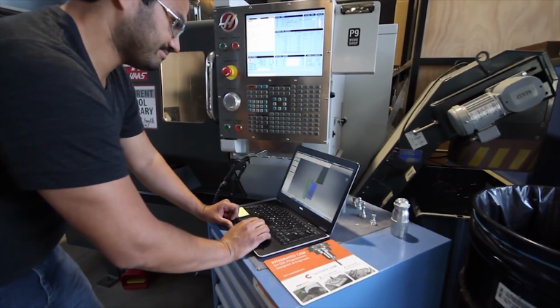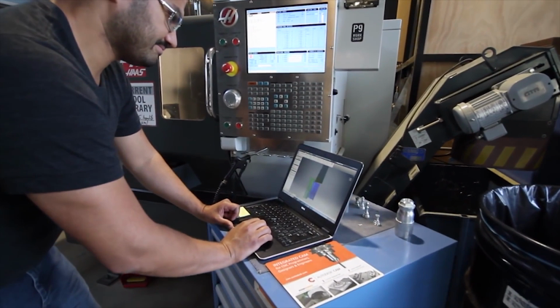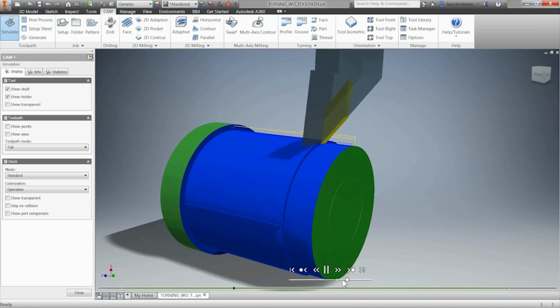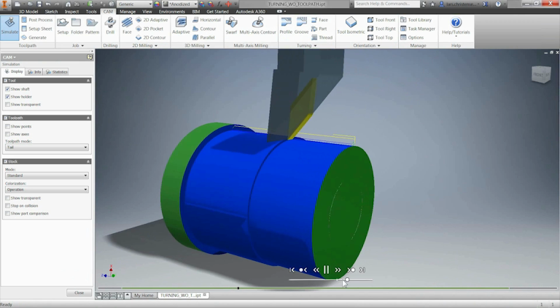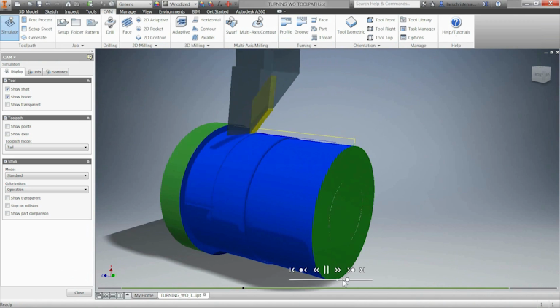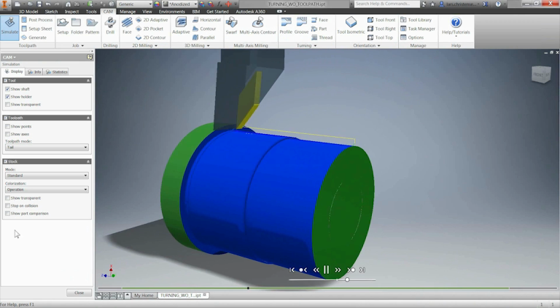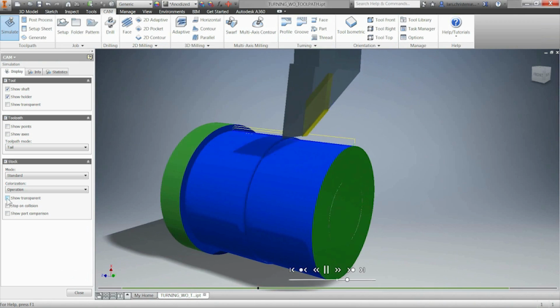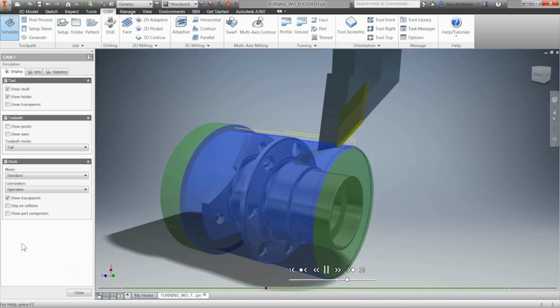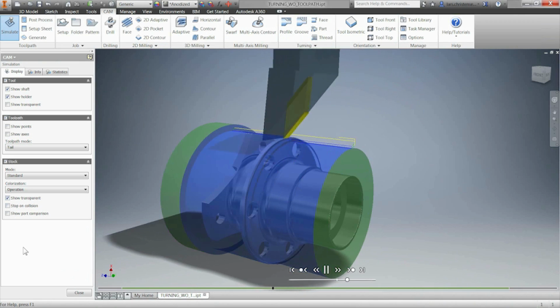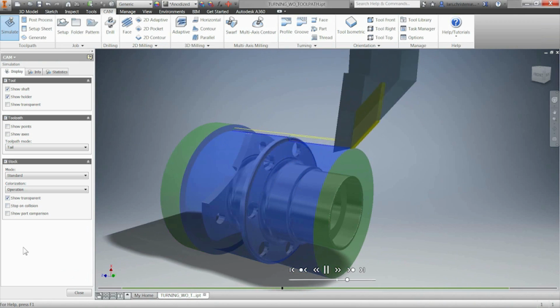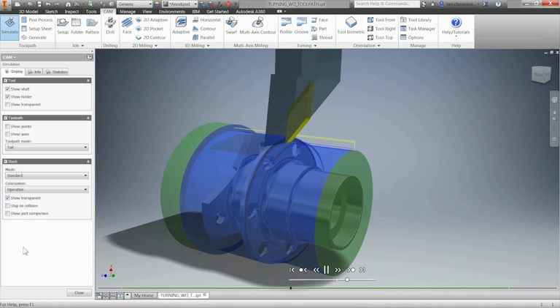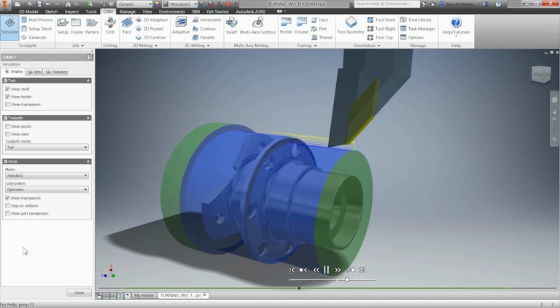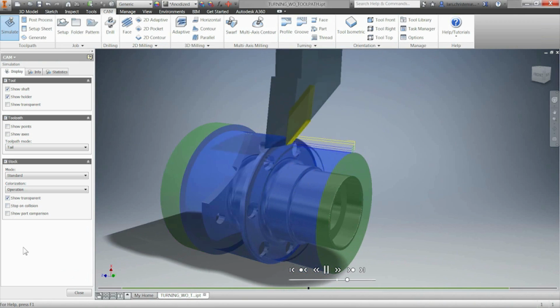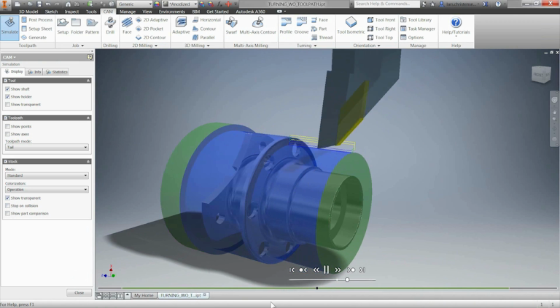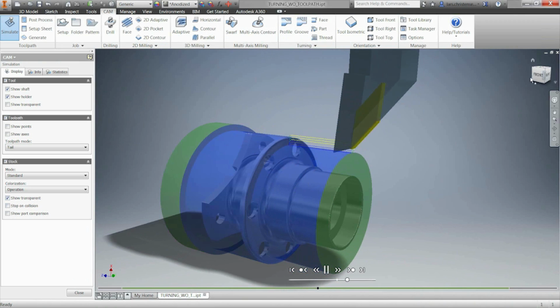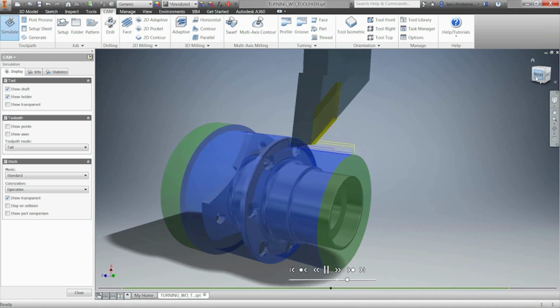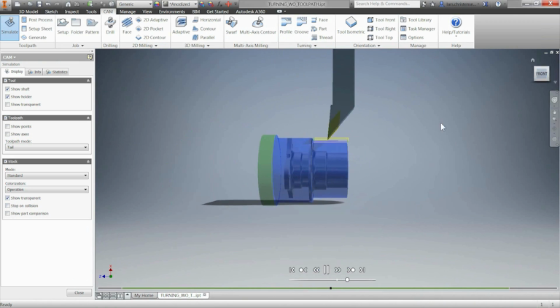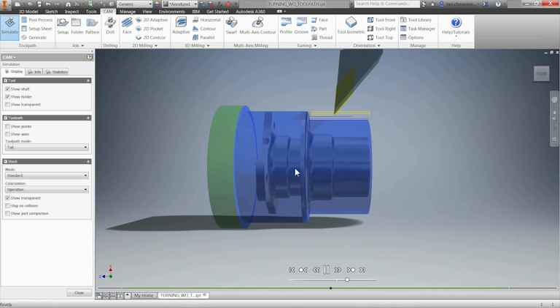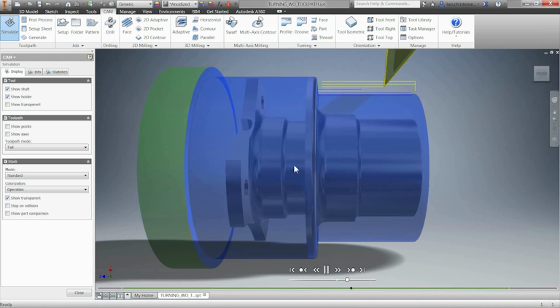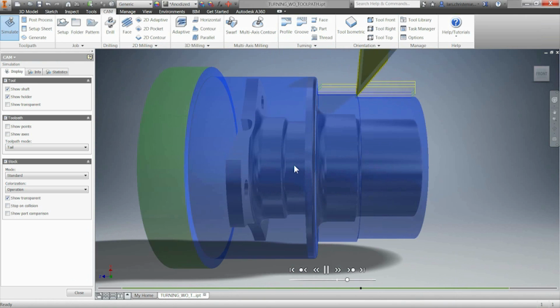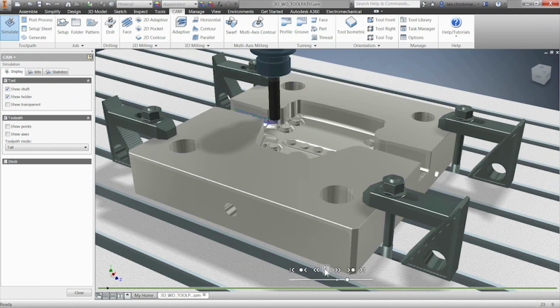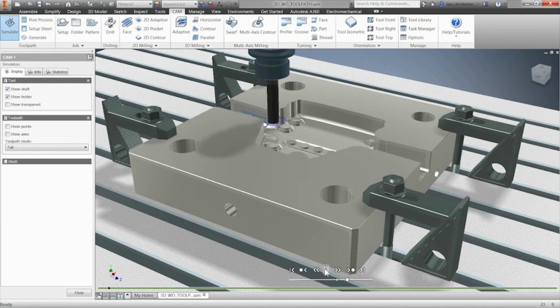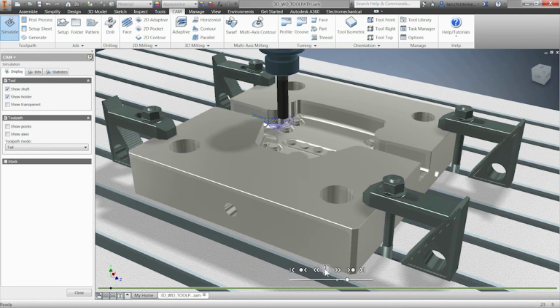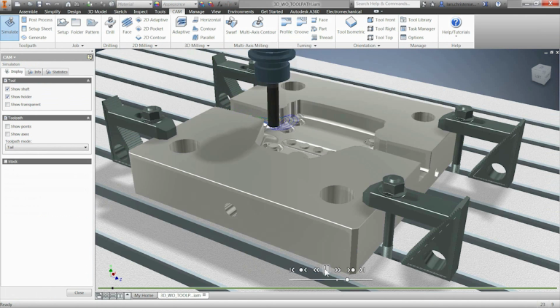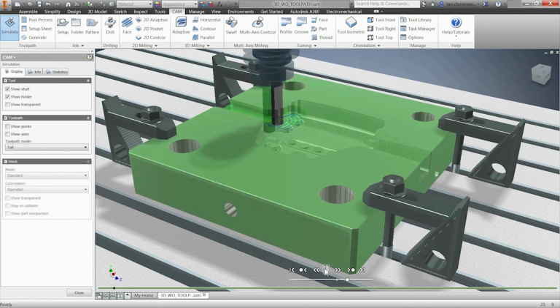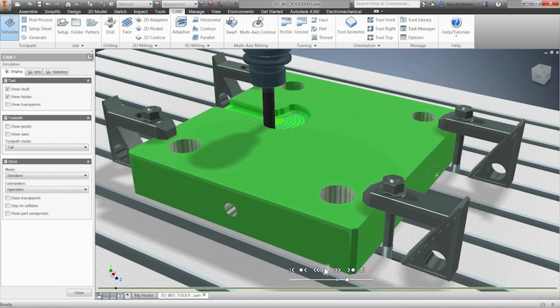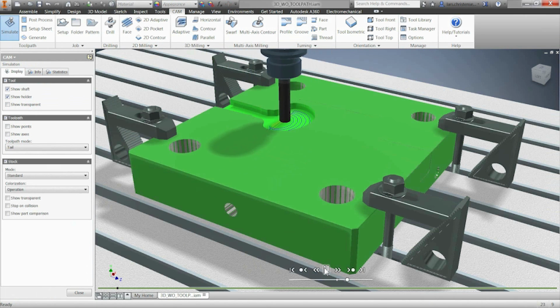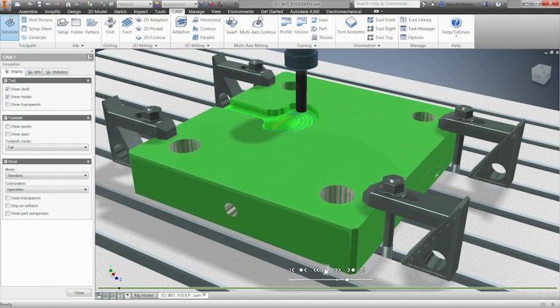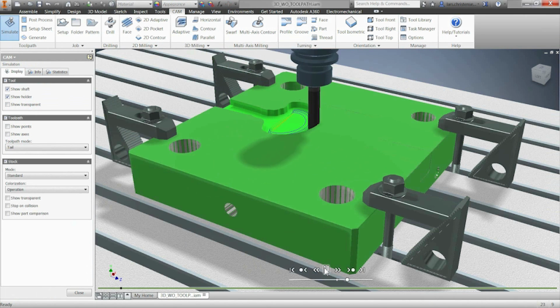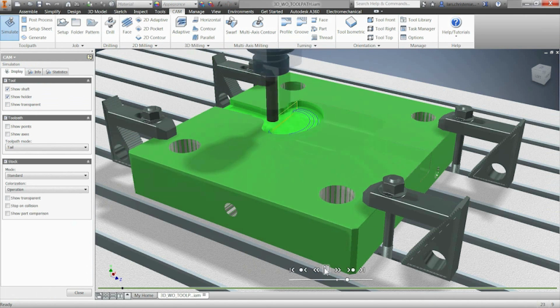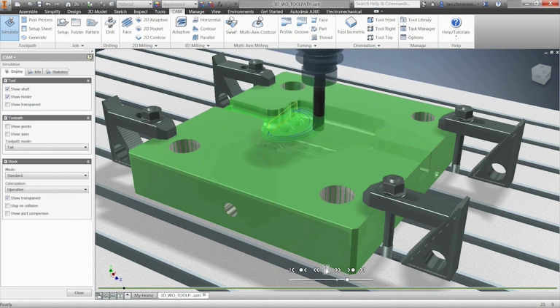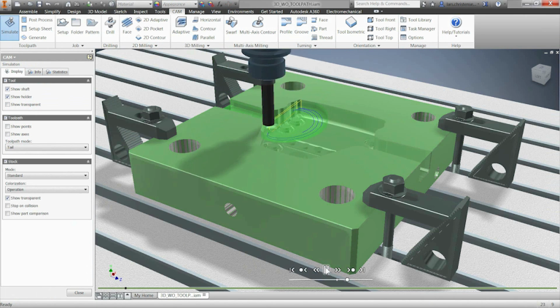Also, leverage our built-in collision detection and simulation tools to help you get the results you need every time.